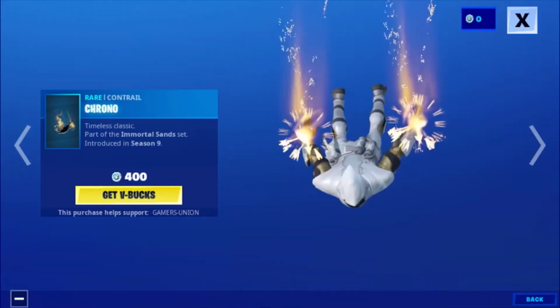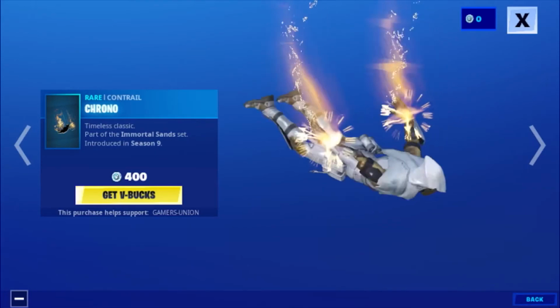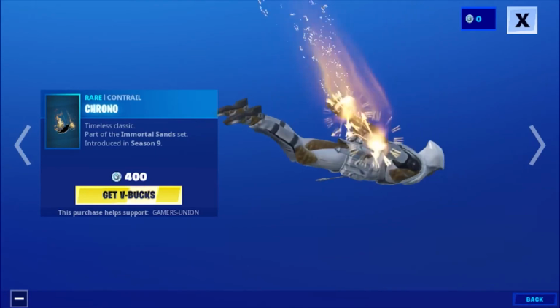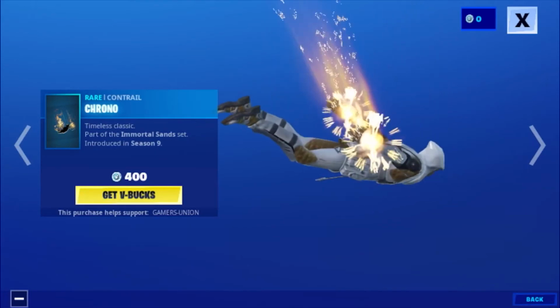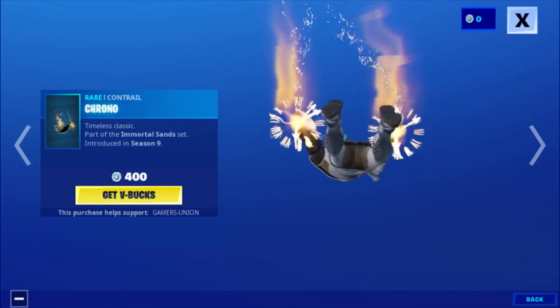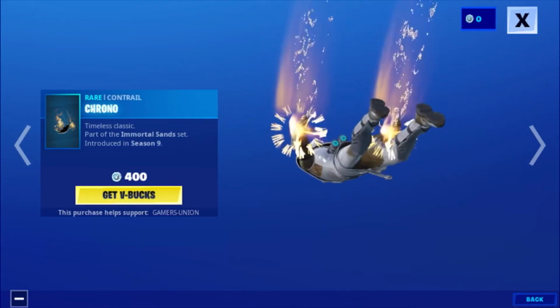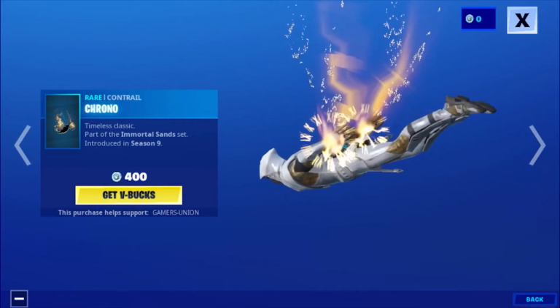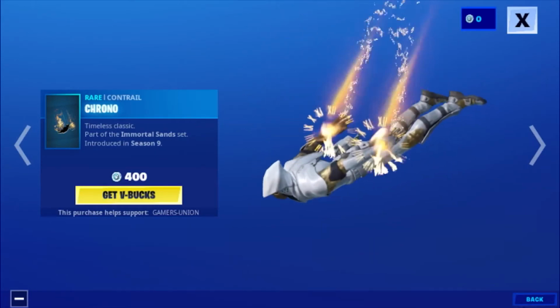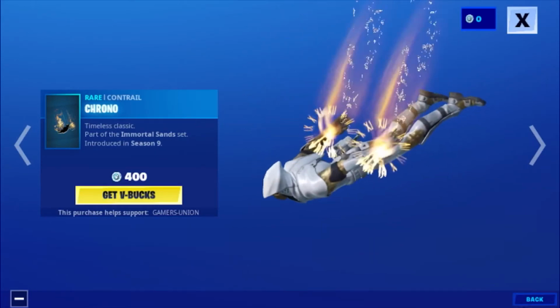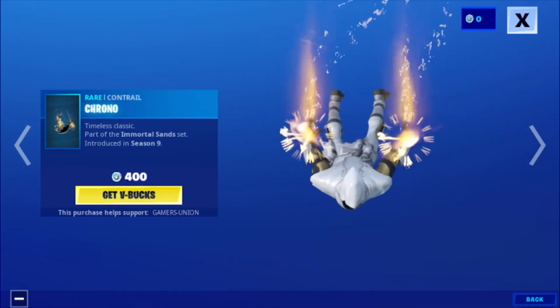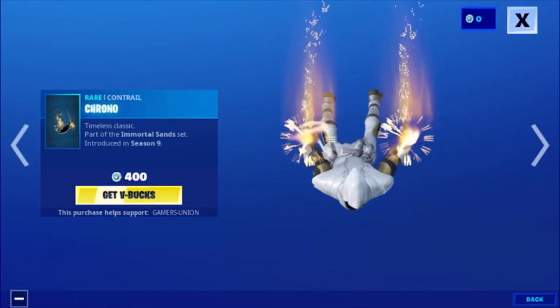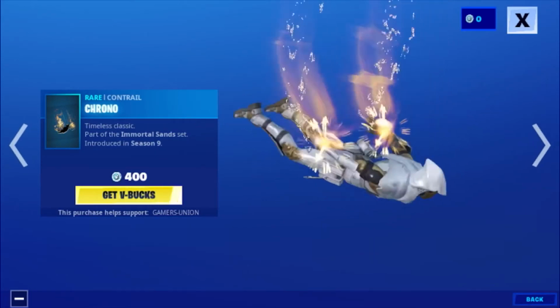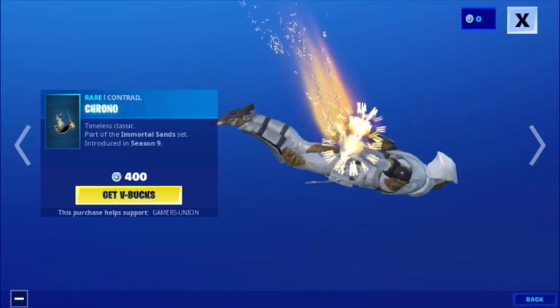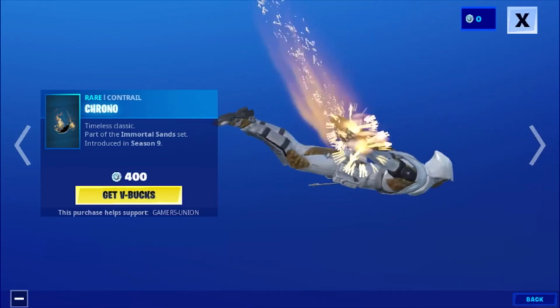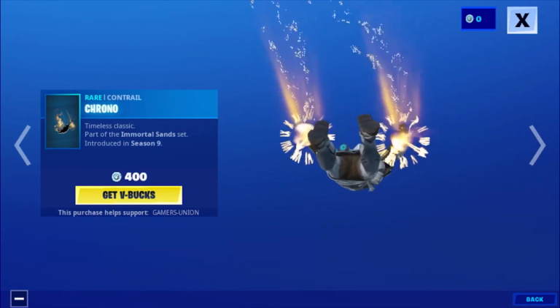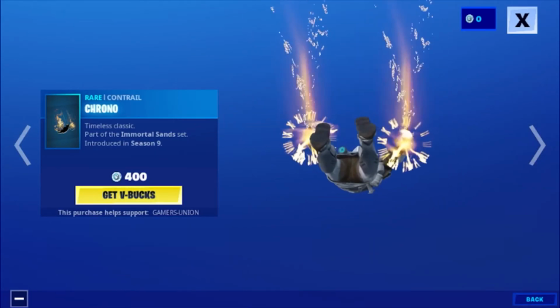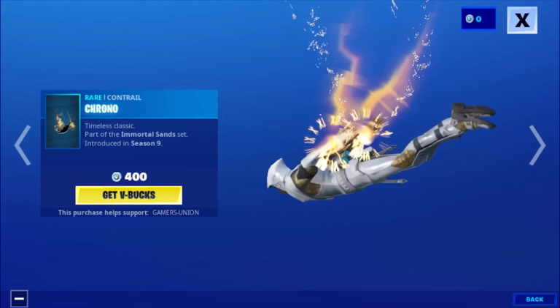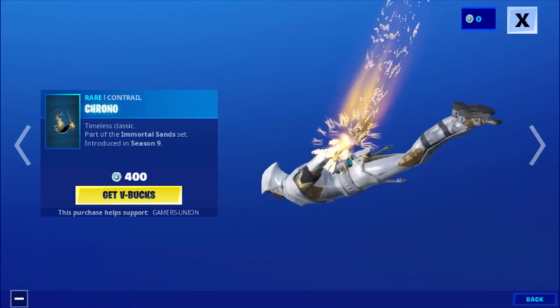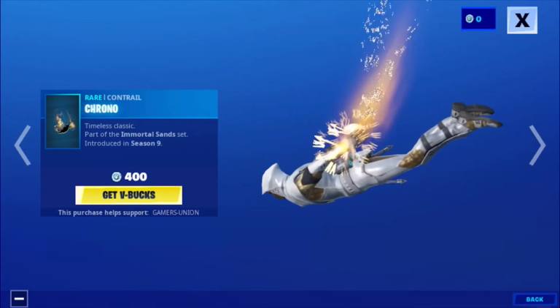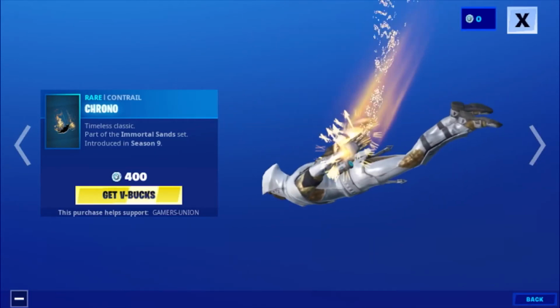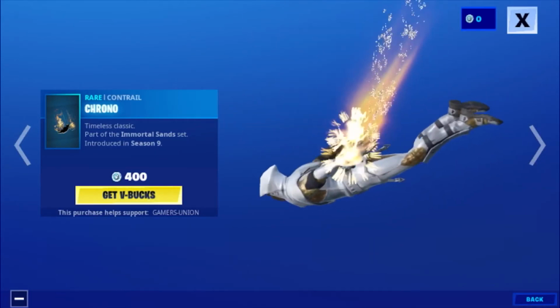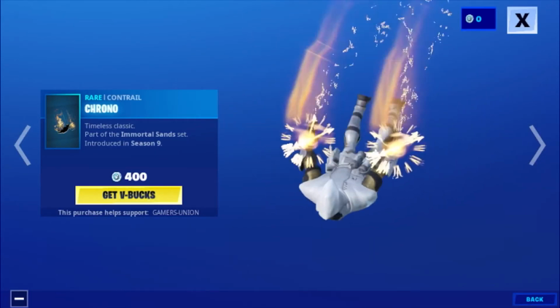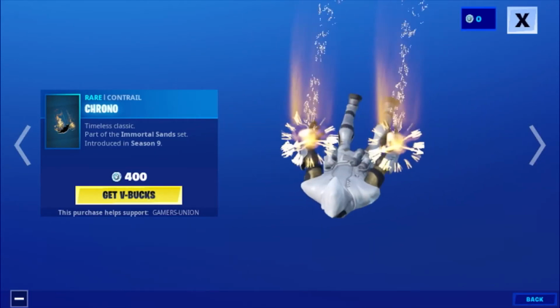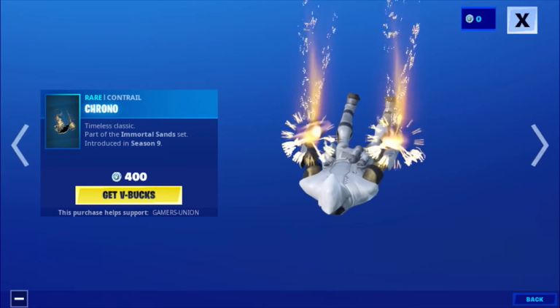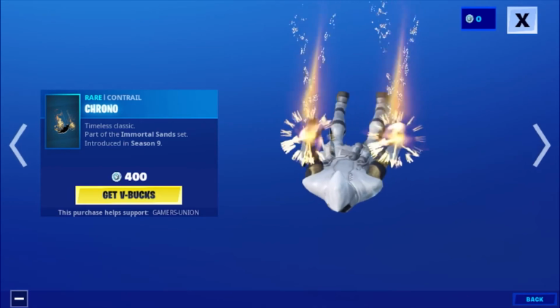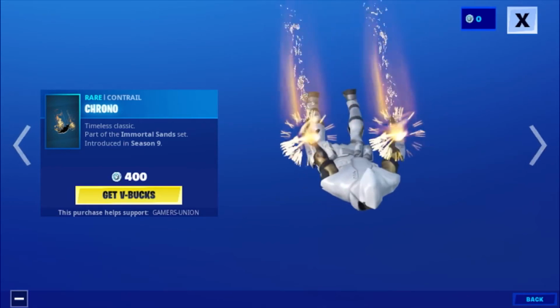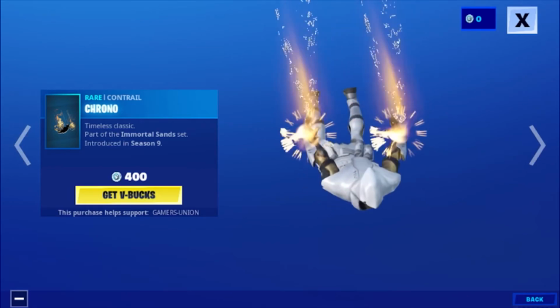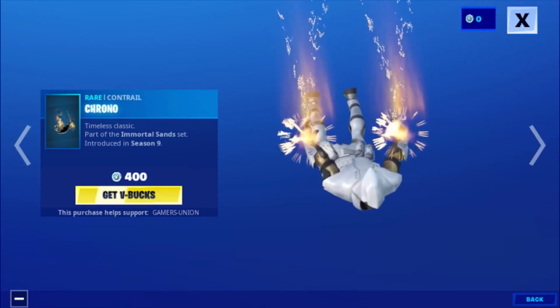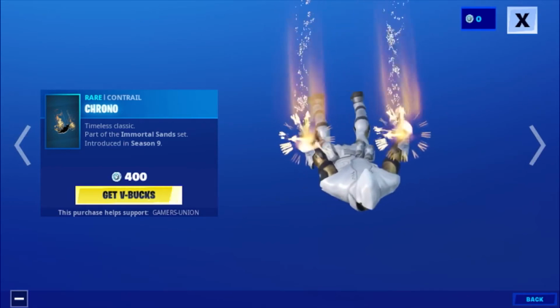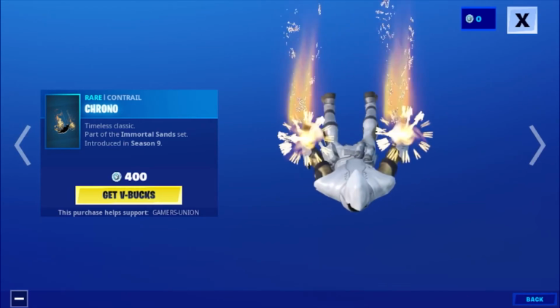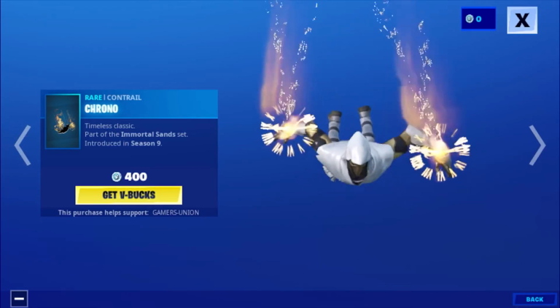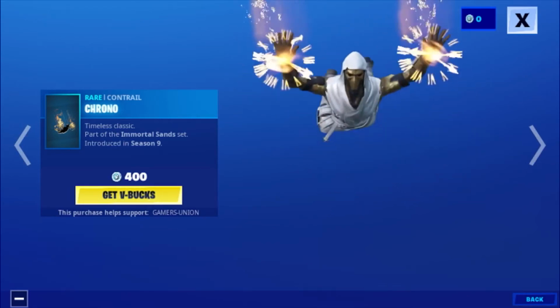Then we have the War Contra Akuno, Timeless Classic, part of the Emerald Sand Set, introduced in Season 9, 400 V-Bucks.